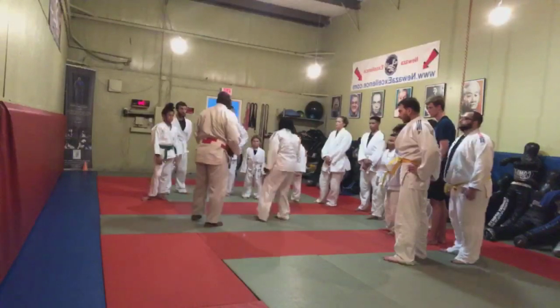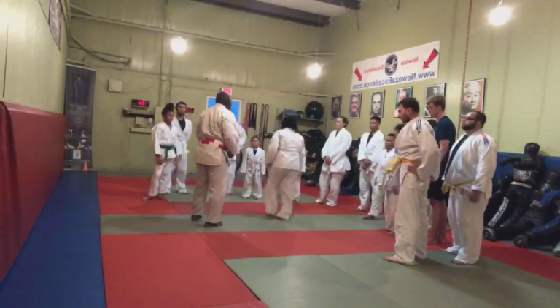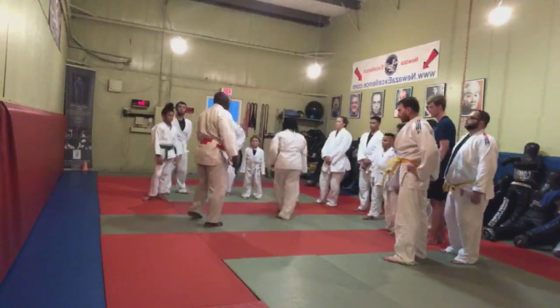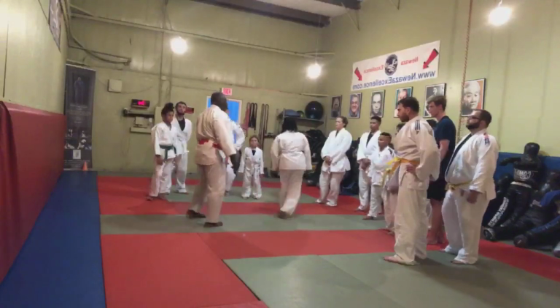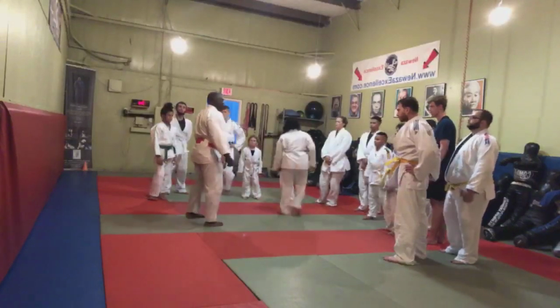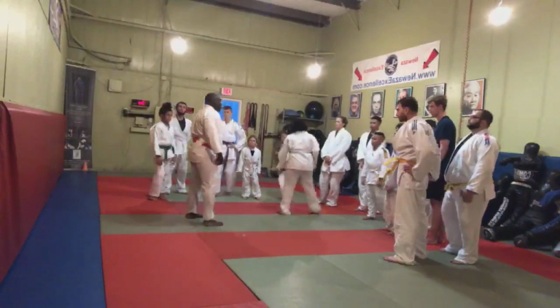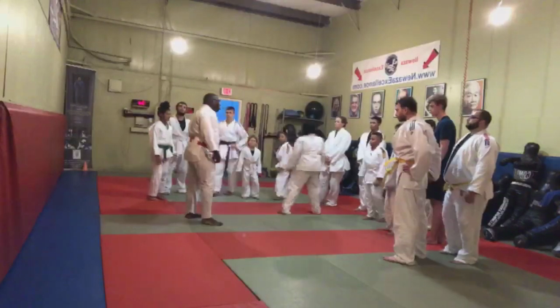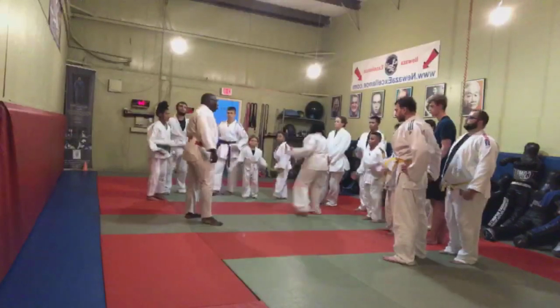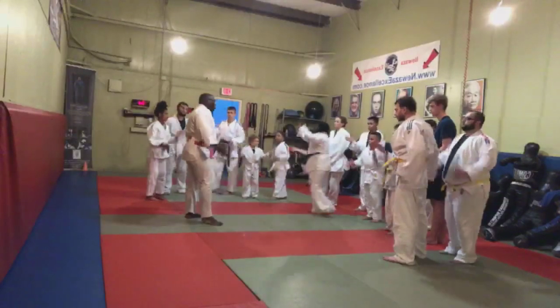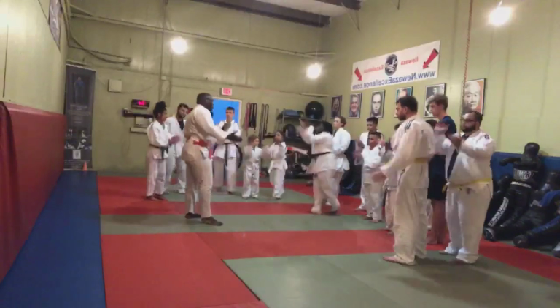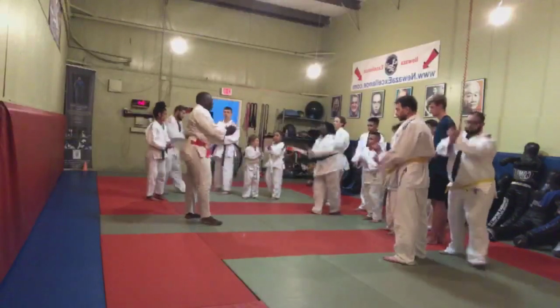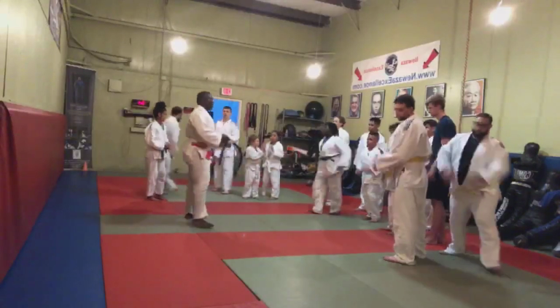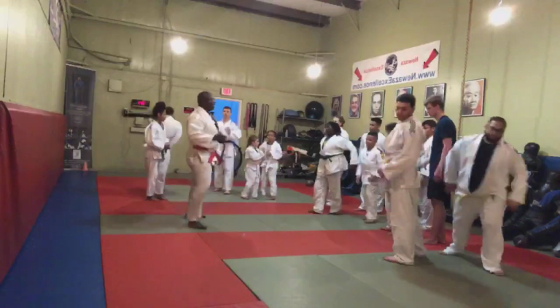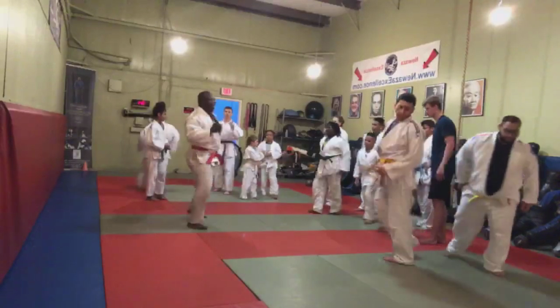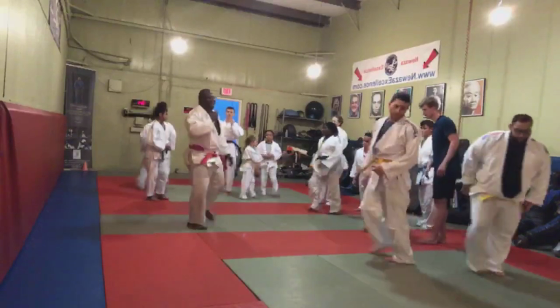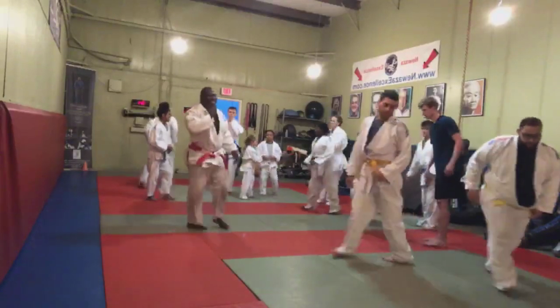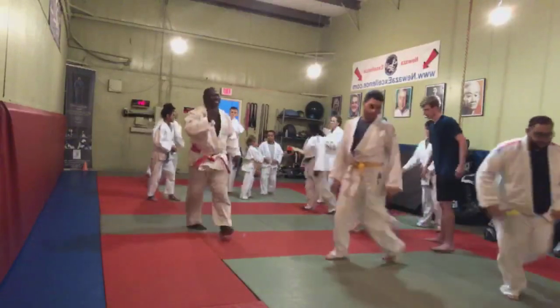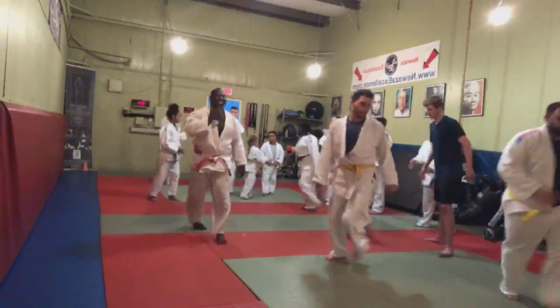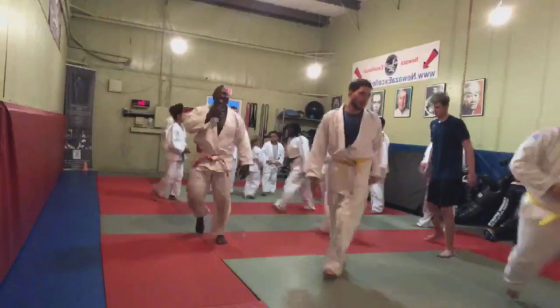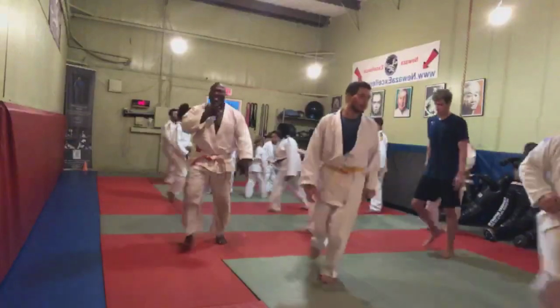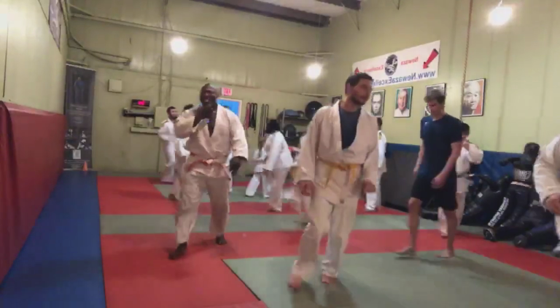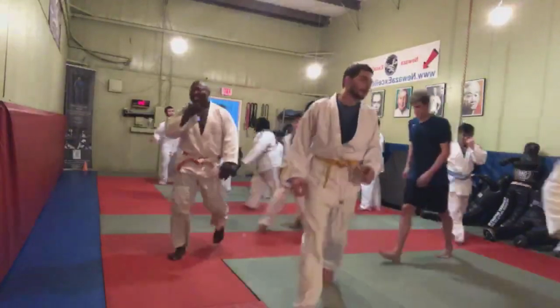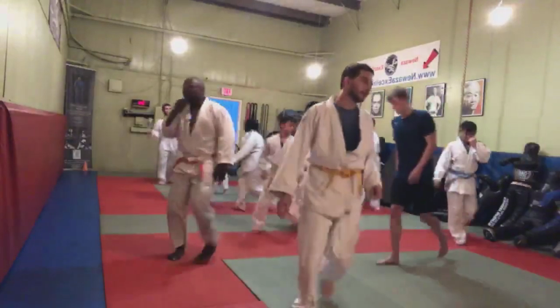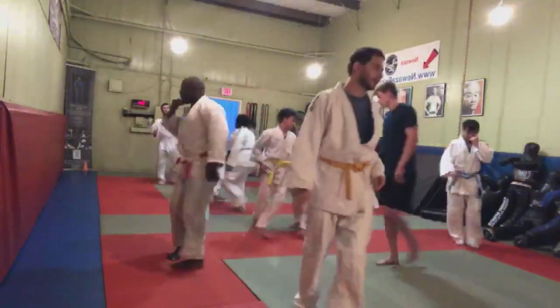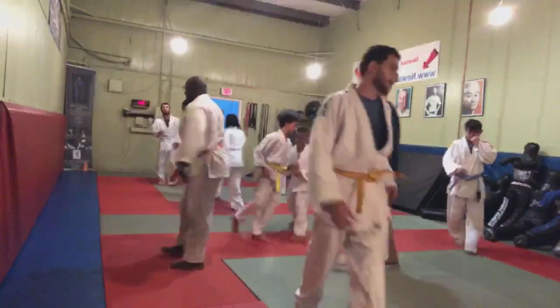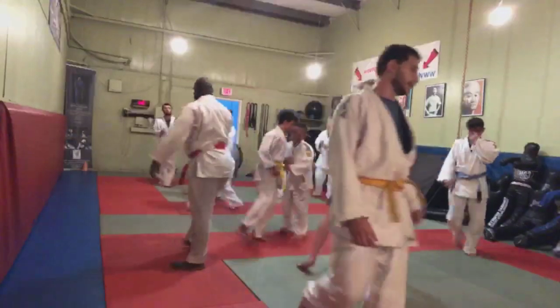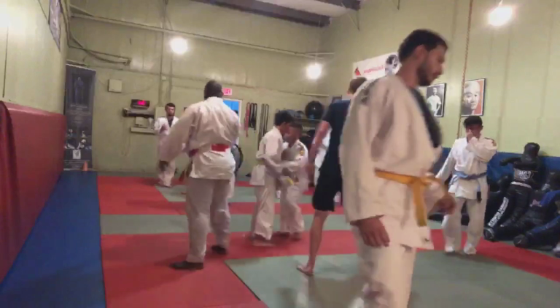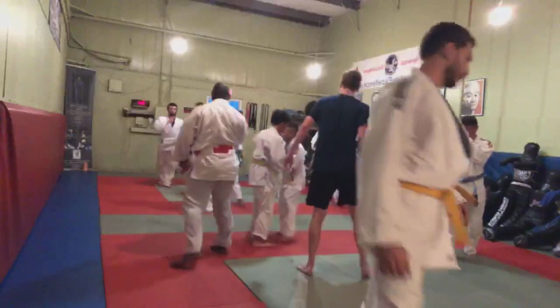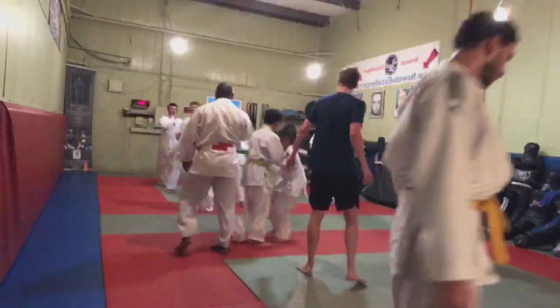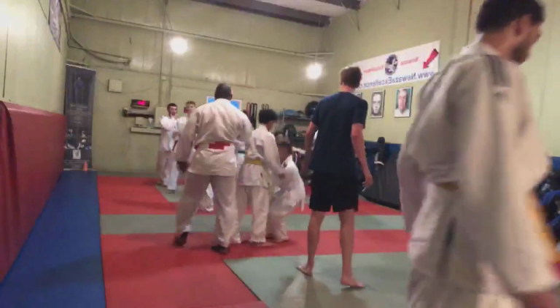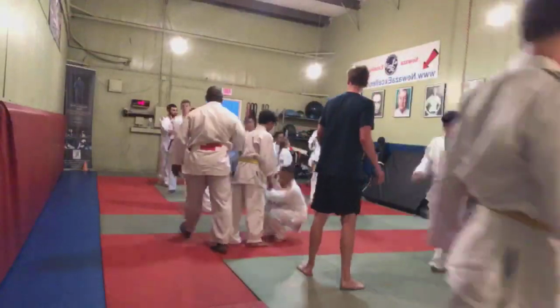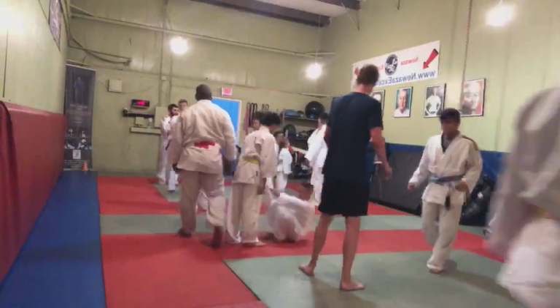One, two, three. Let's get it. Yes, sir. Three on each side.